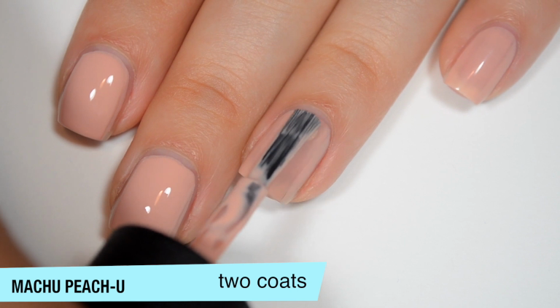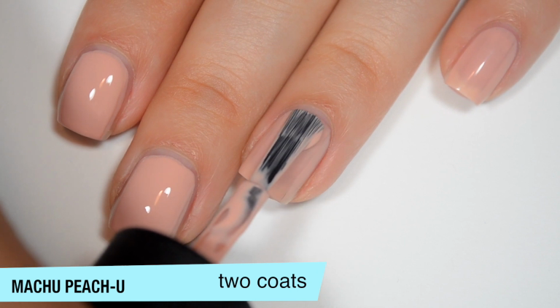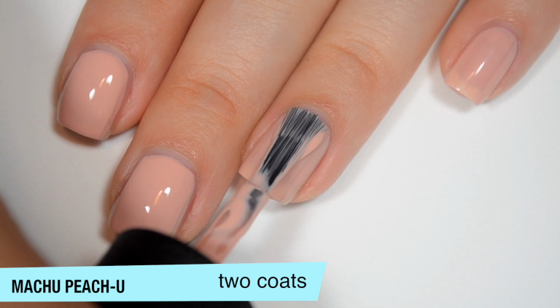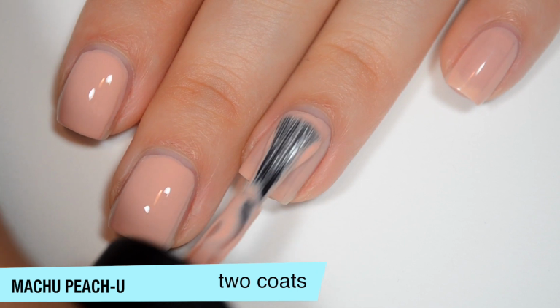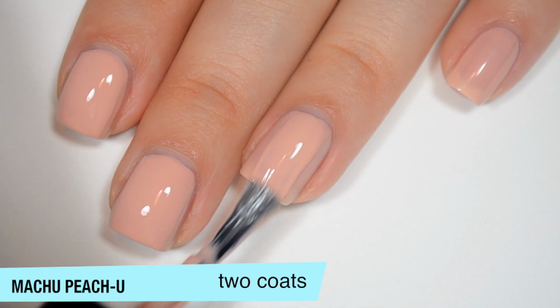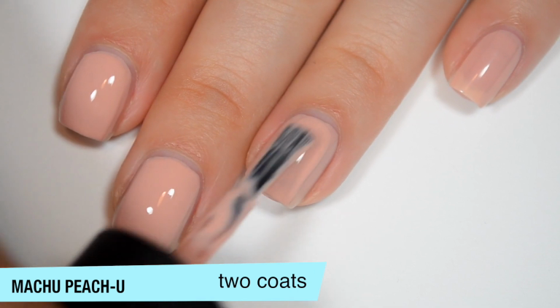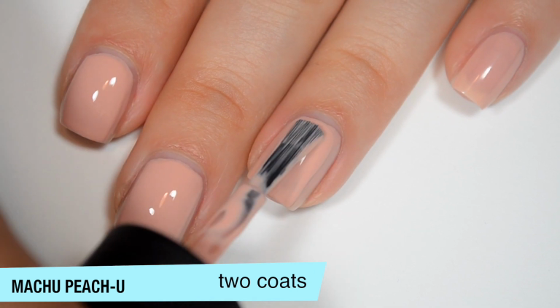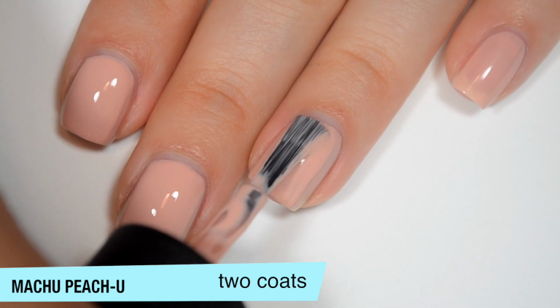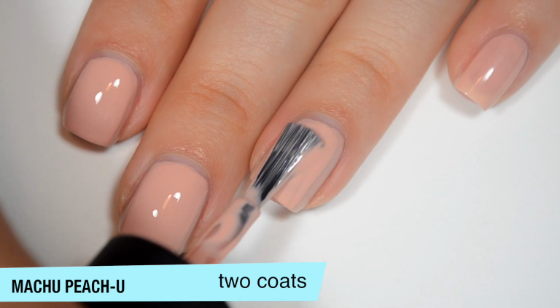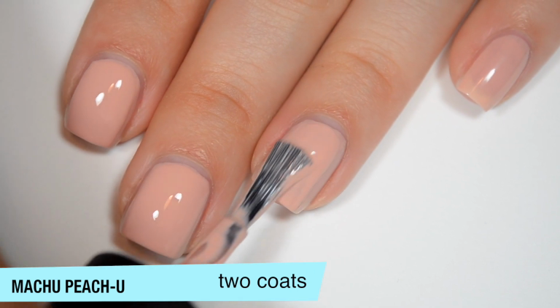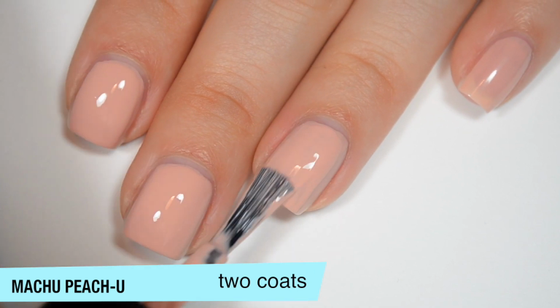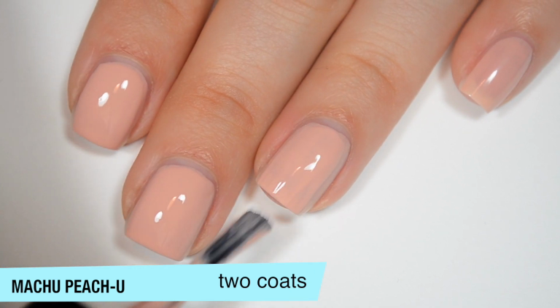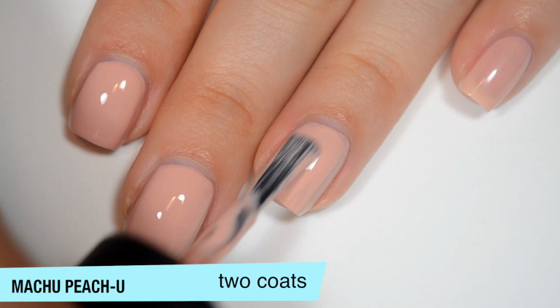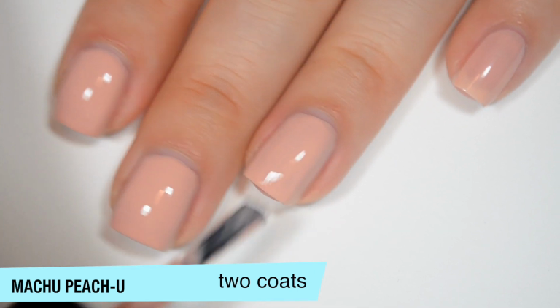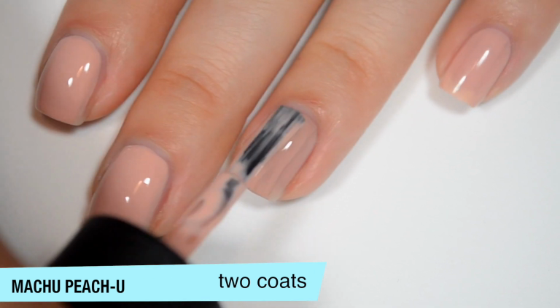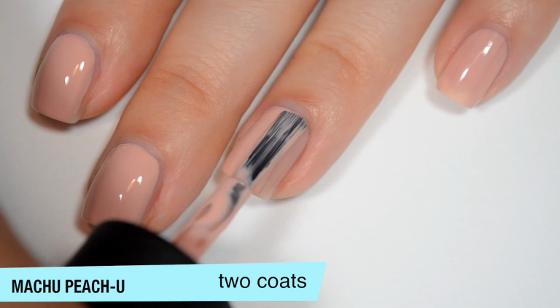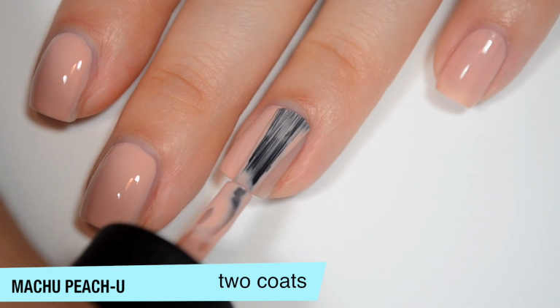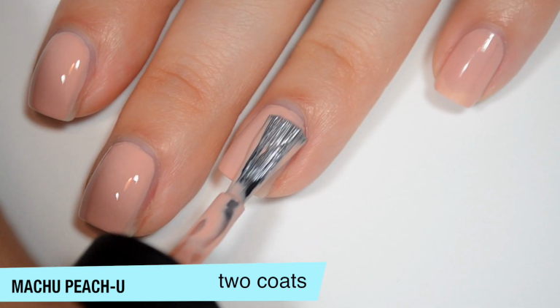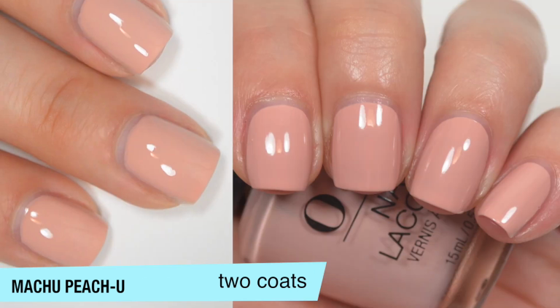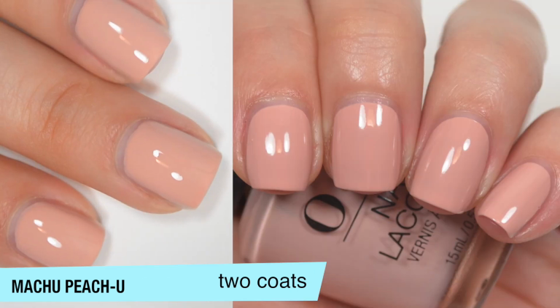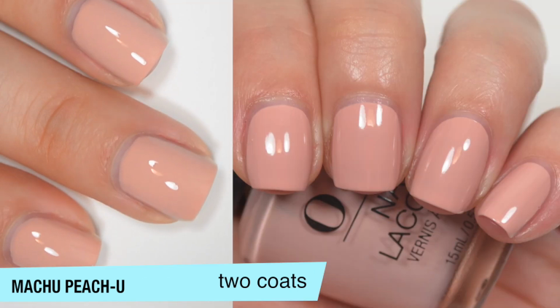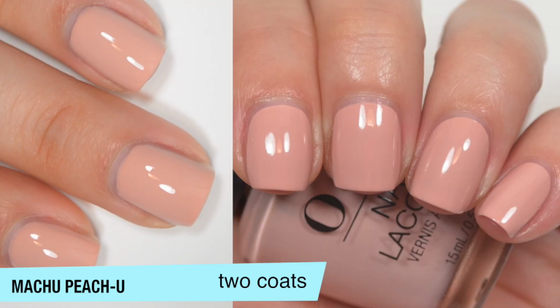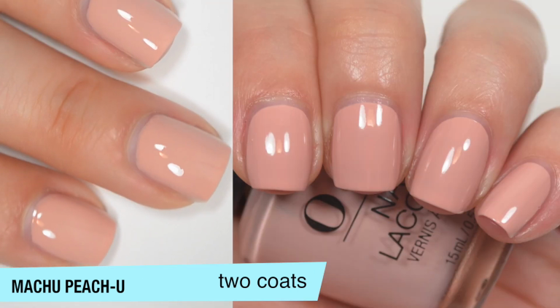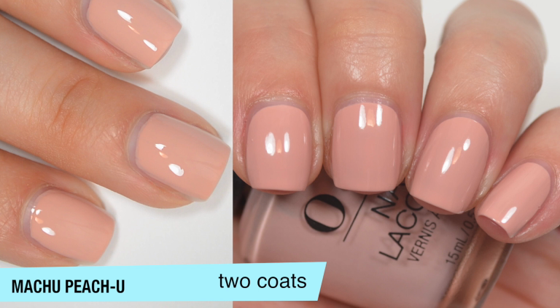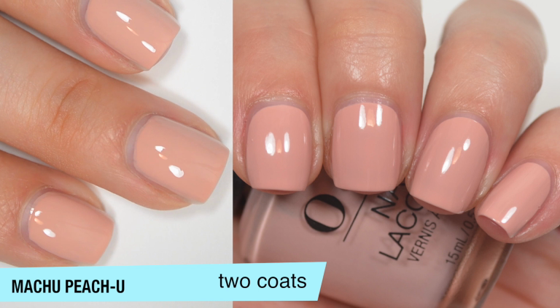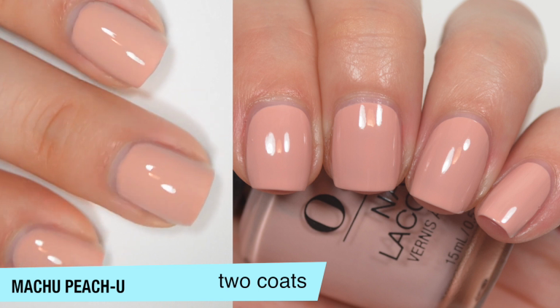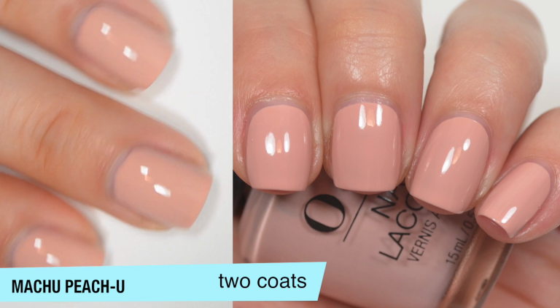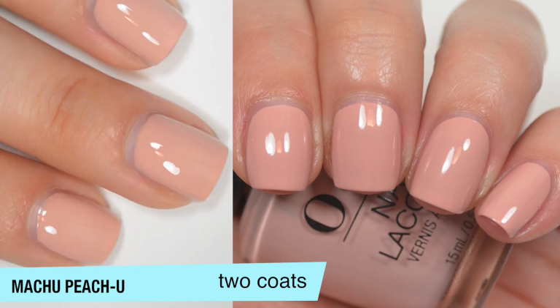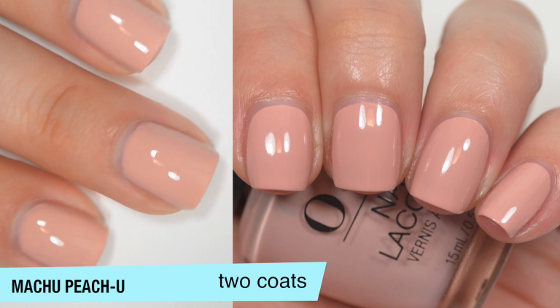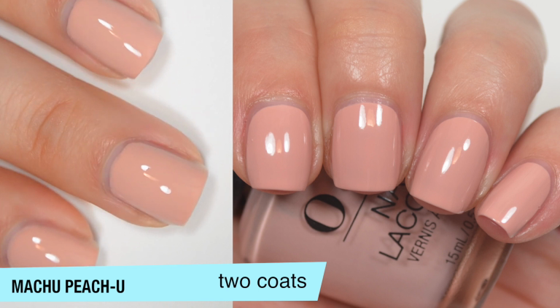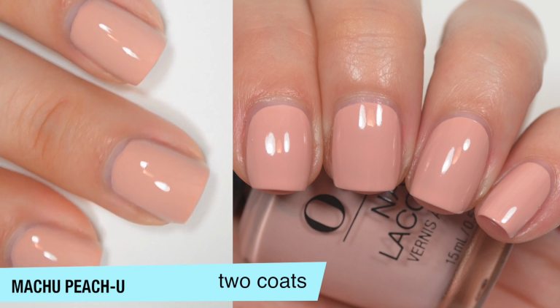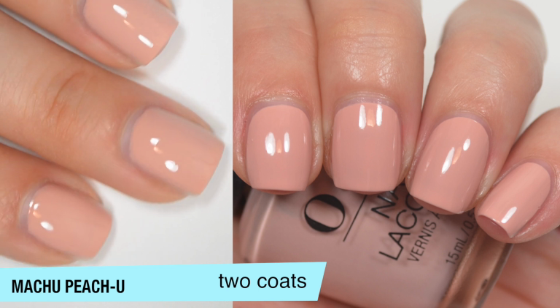Not like that makes a huge difference, because you're going to want two coats anyway. So that is two coats of Machu Picchu.